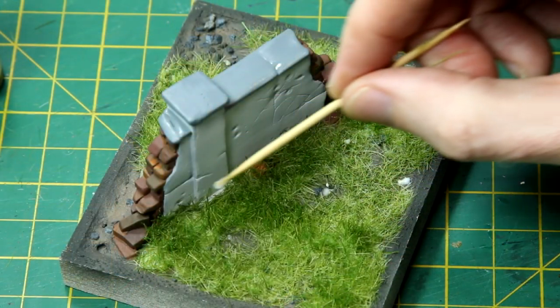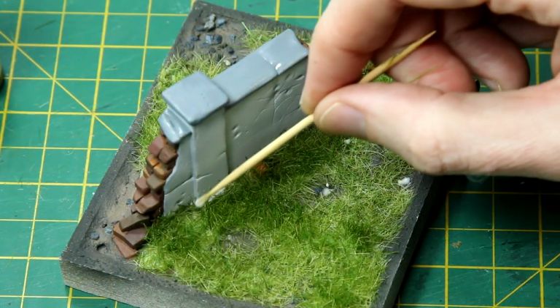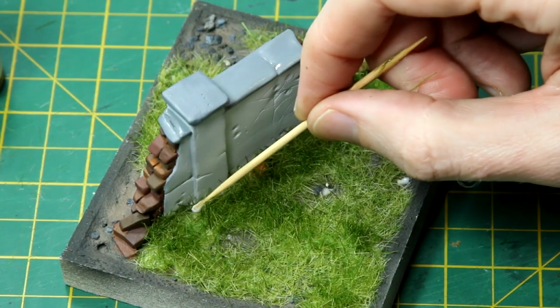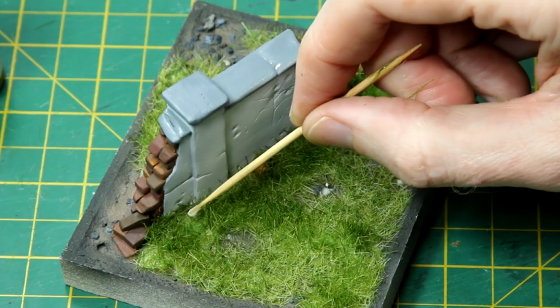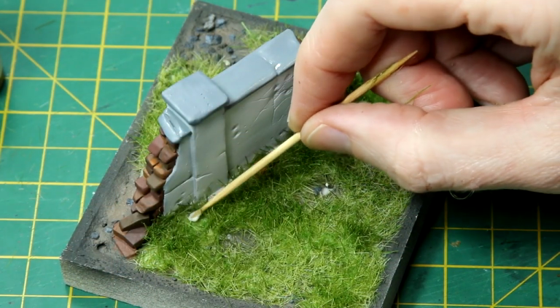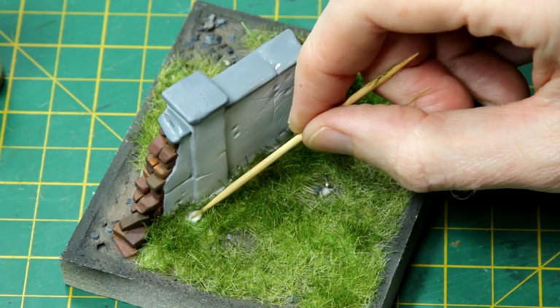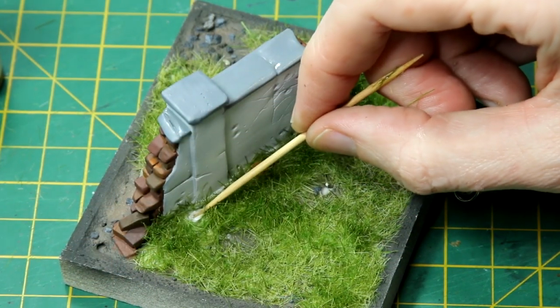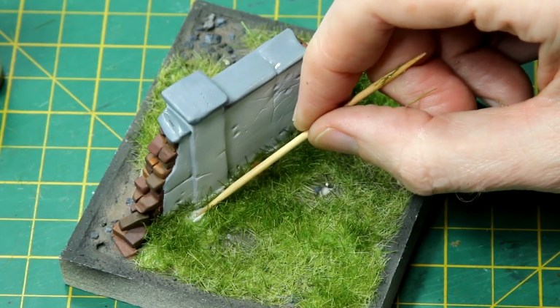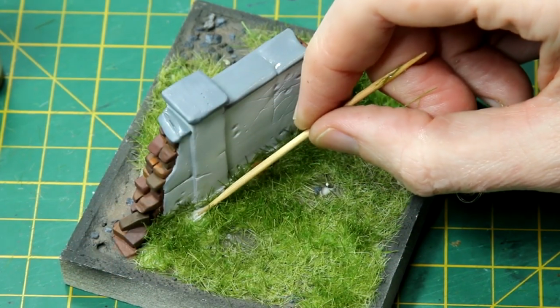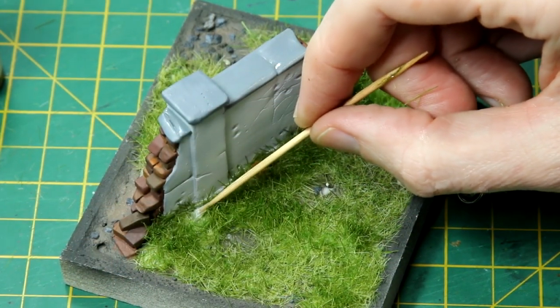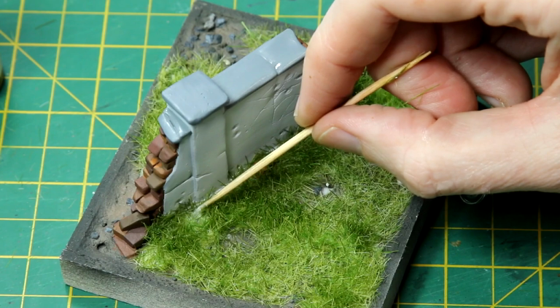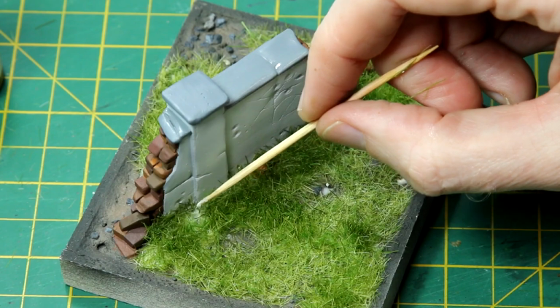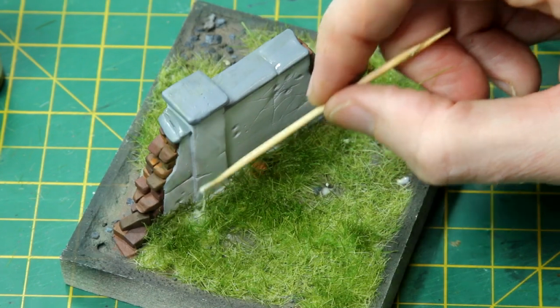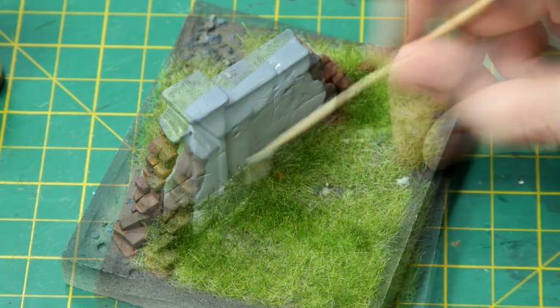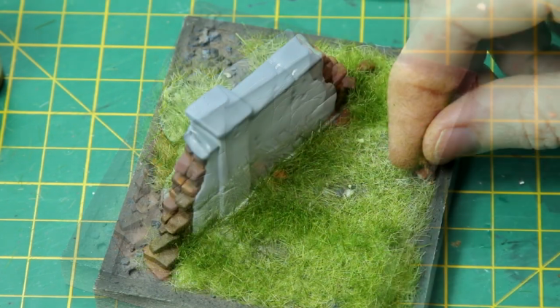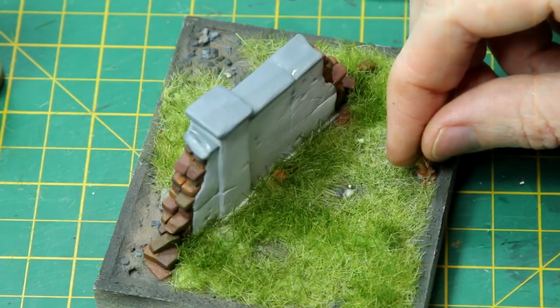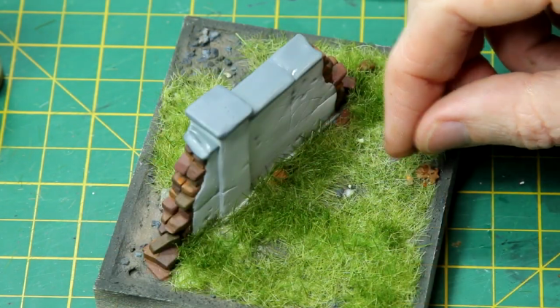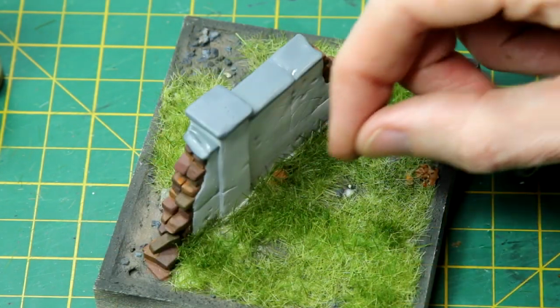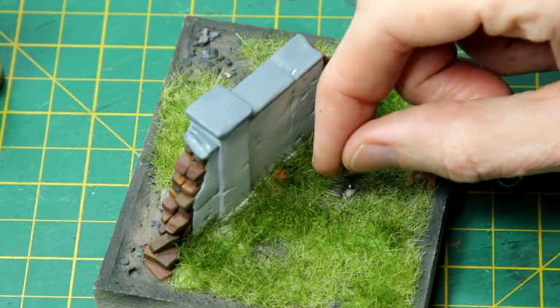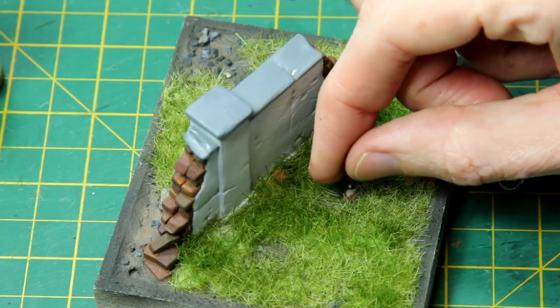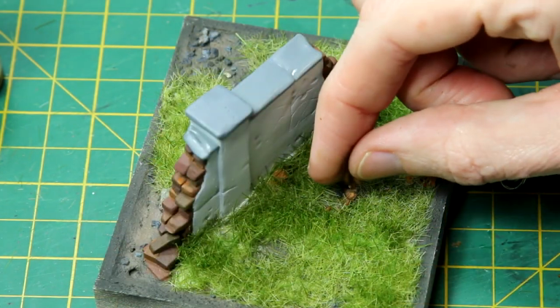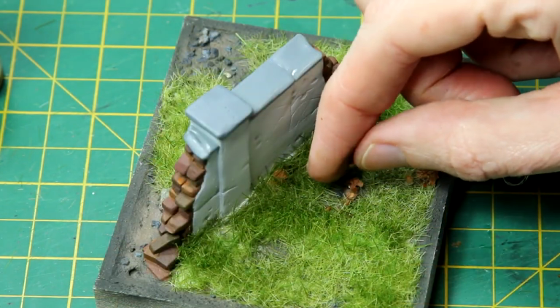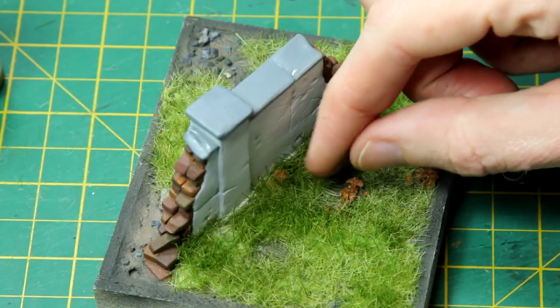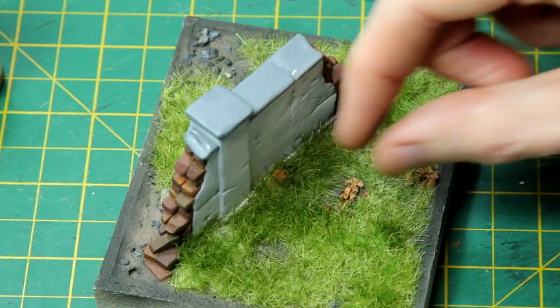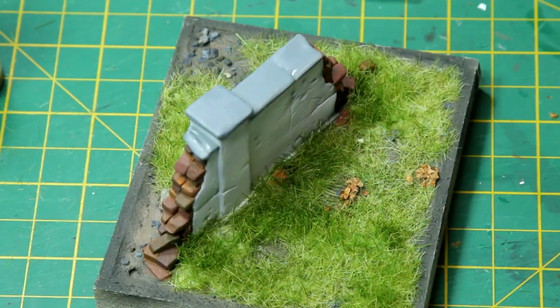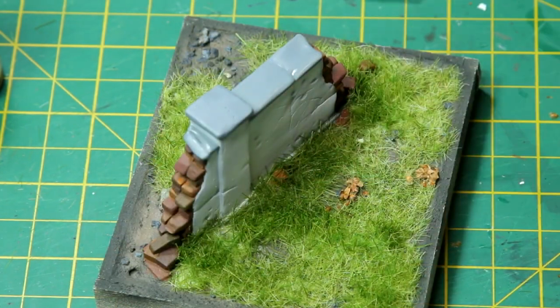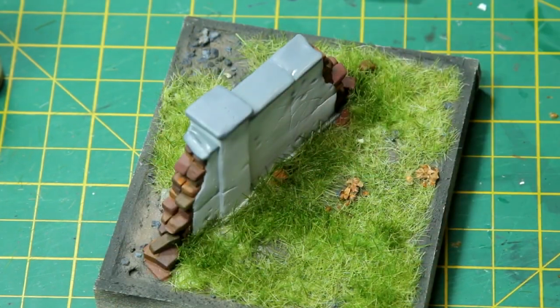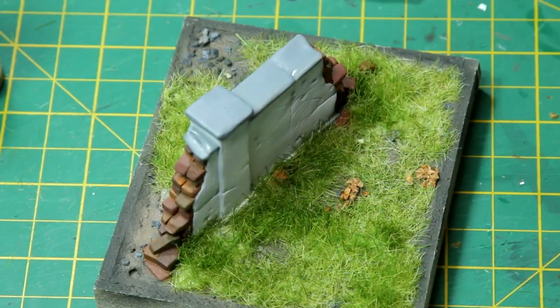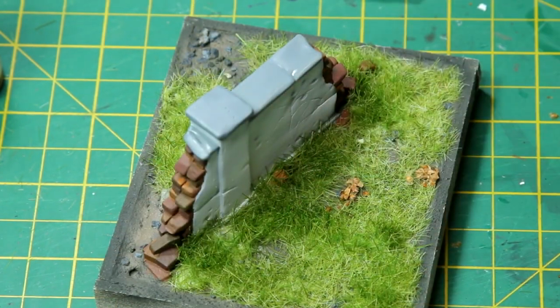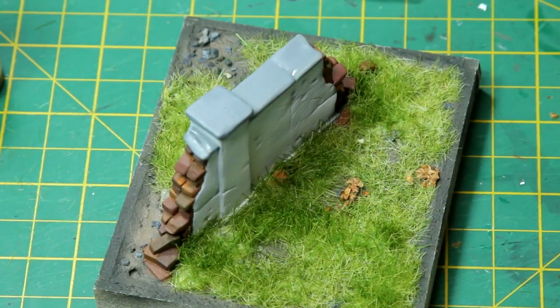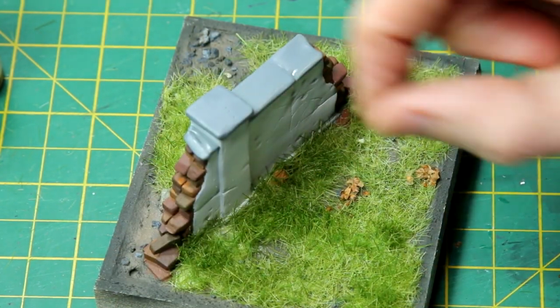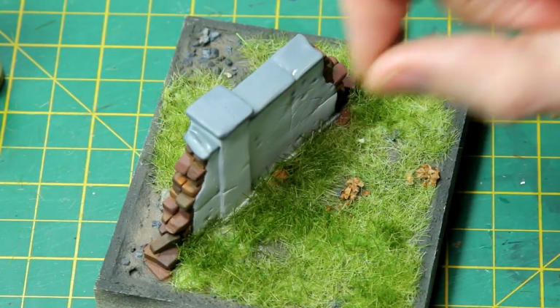A few leaves were attached to the scene using PVA glue. I can't remember the brand of these leaves - I just had them in my scenery box.